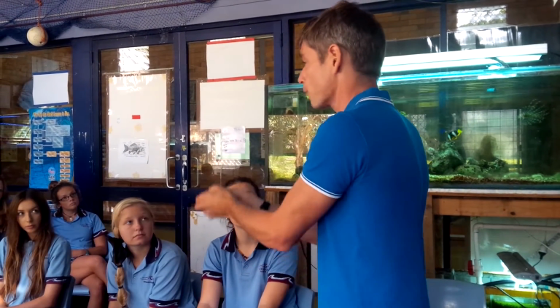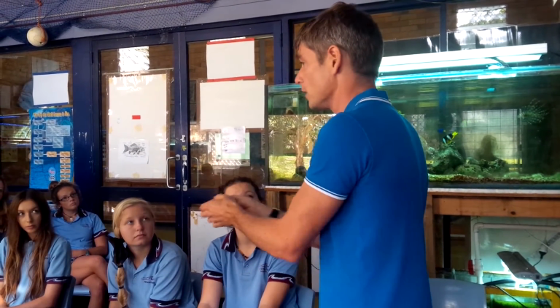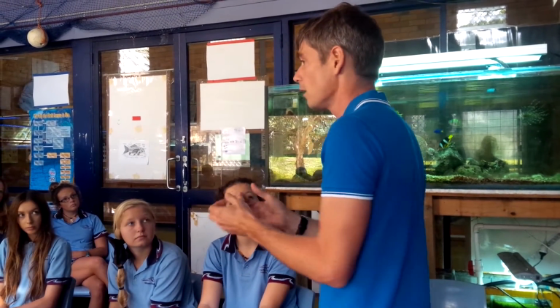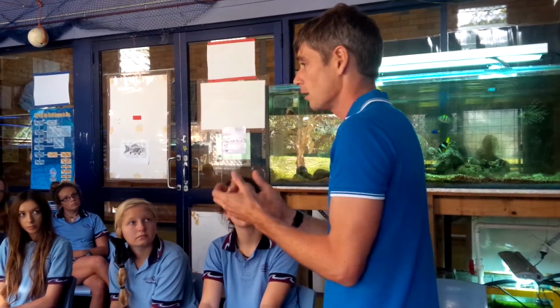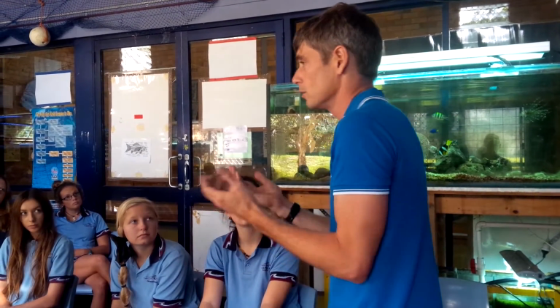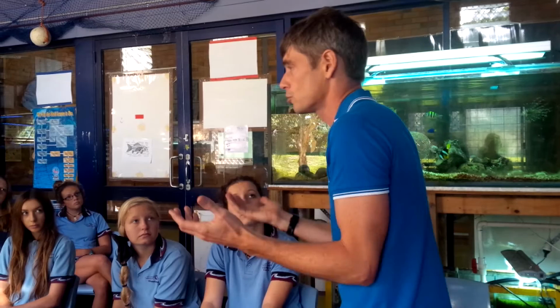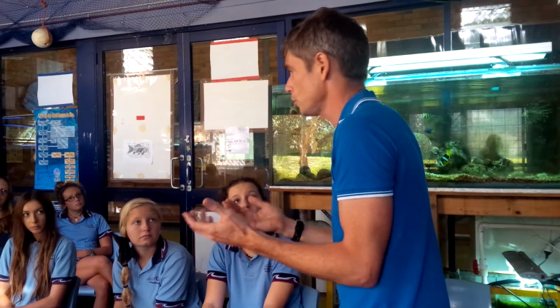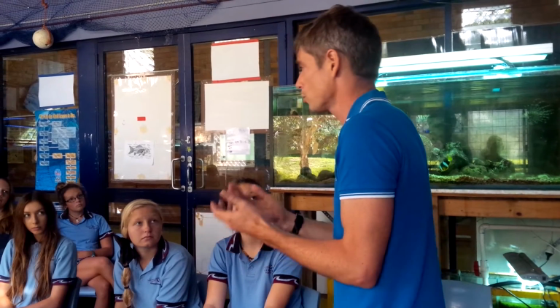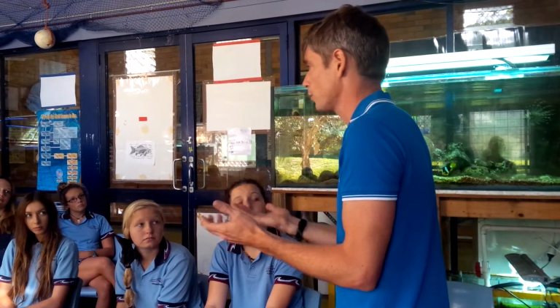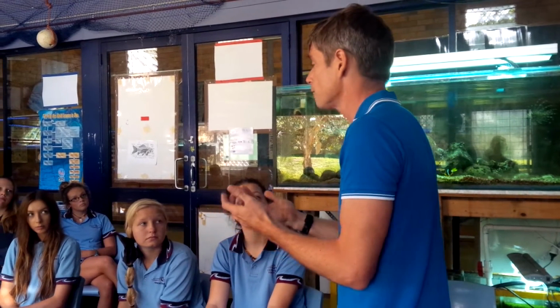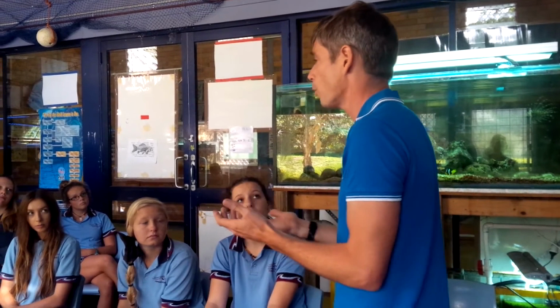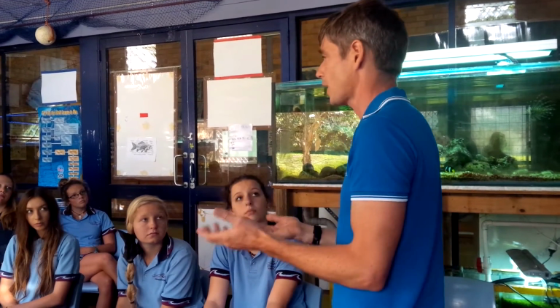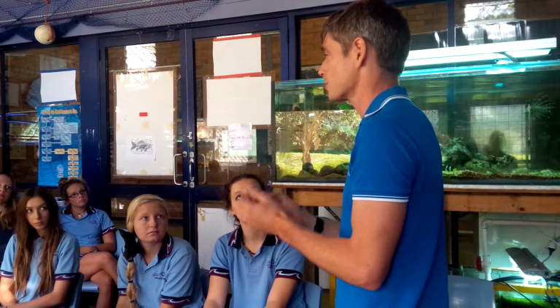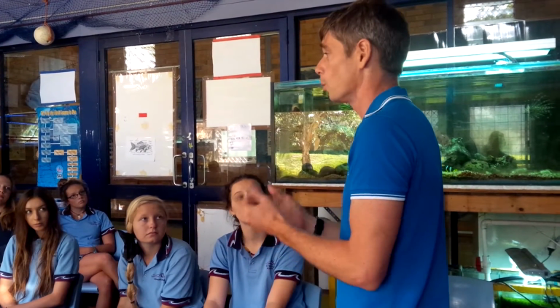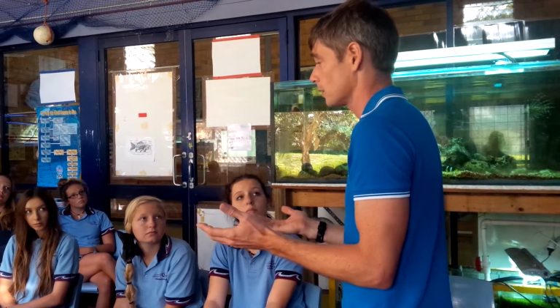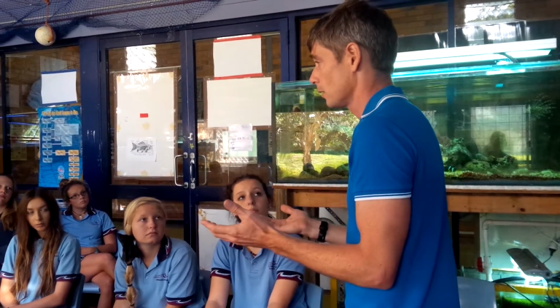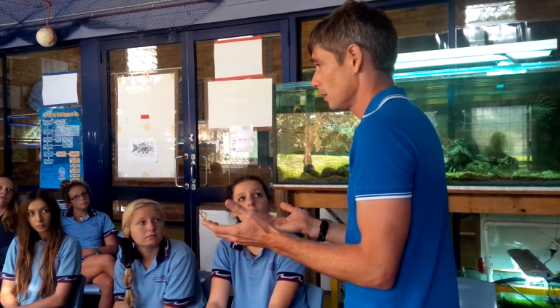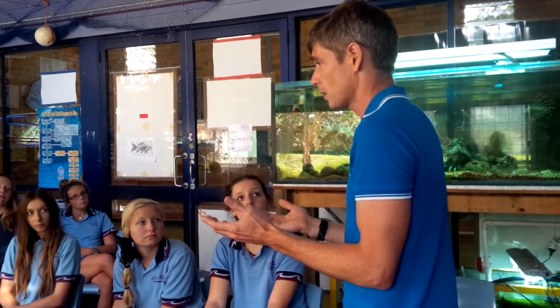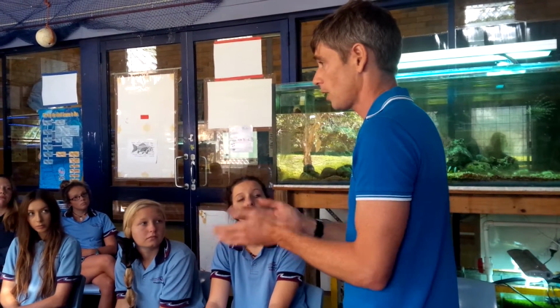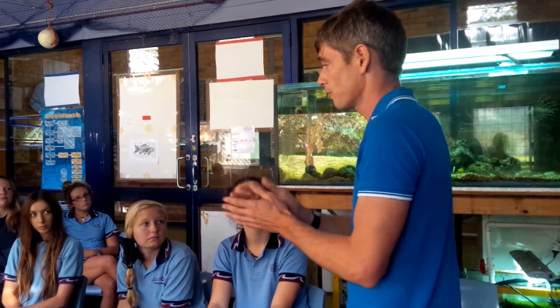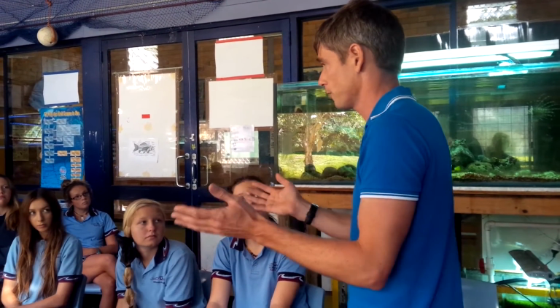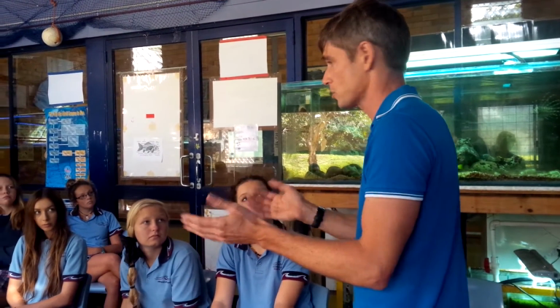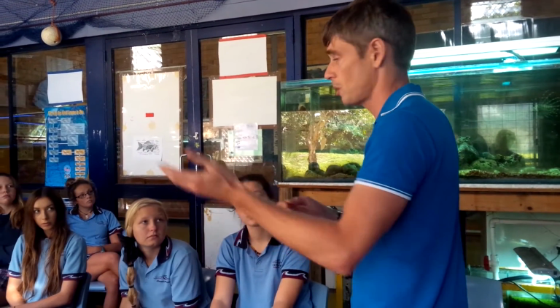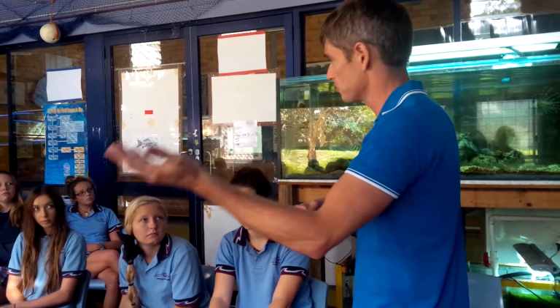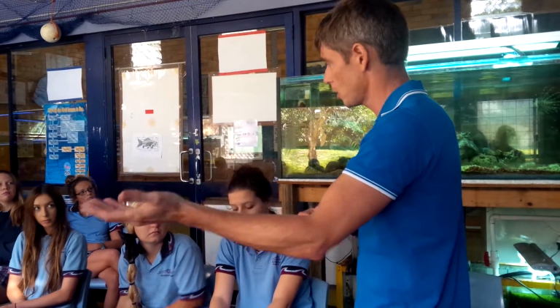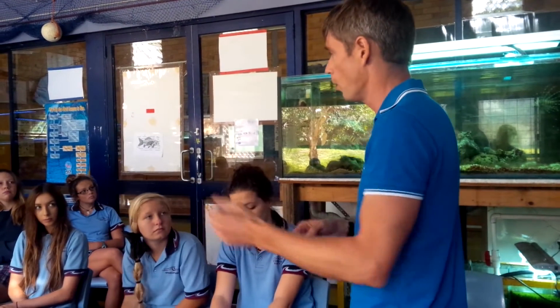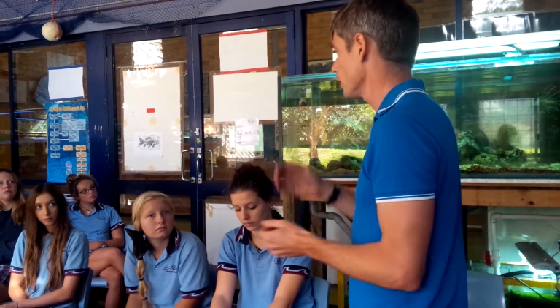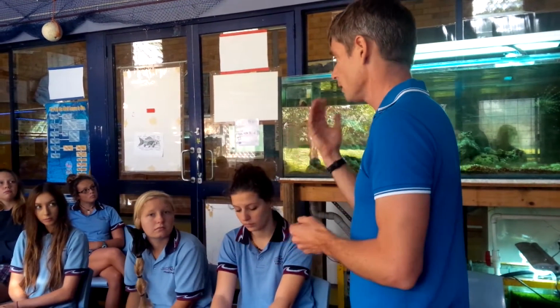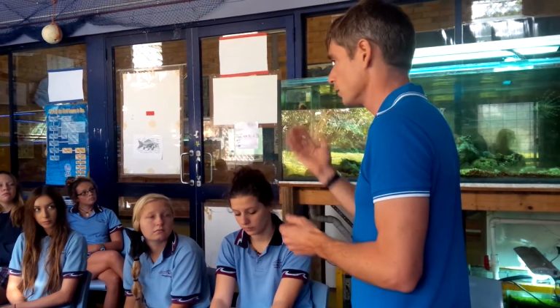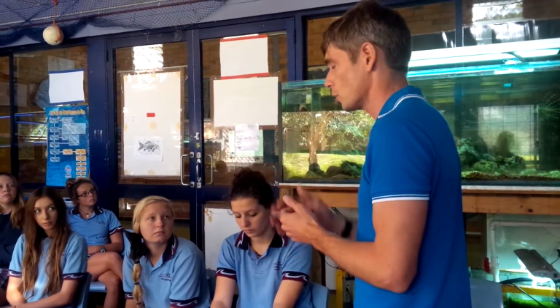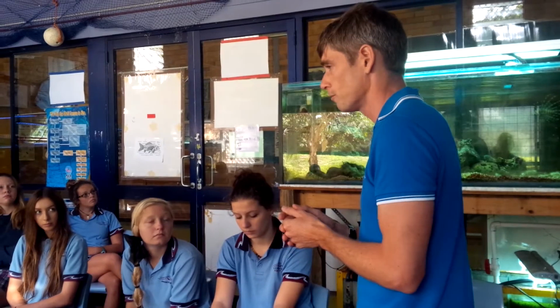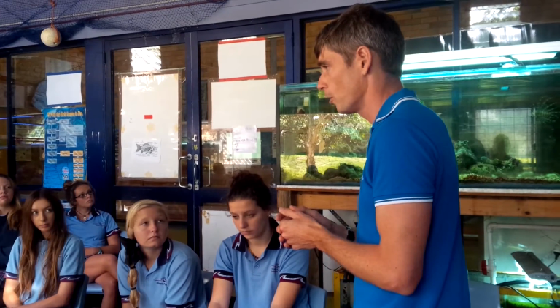We can go snorkelling three to four times a week for the first term and even term four.